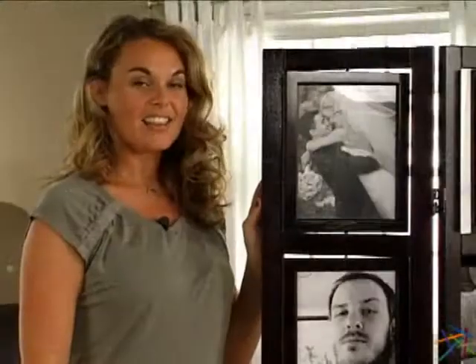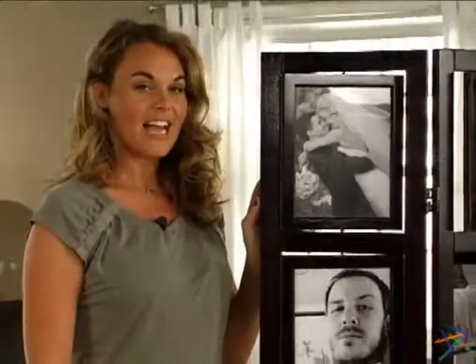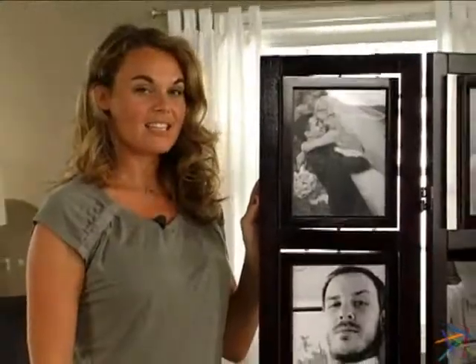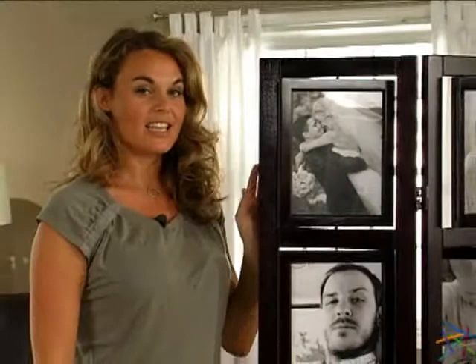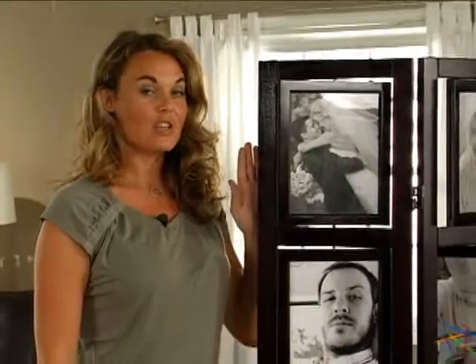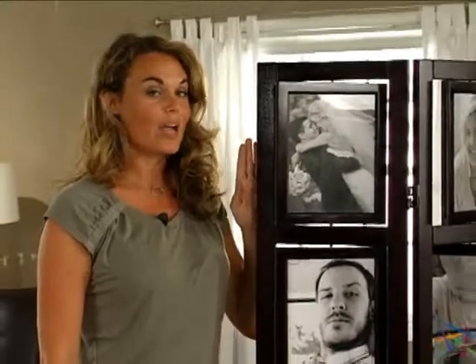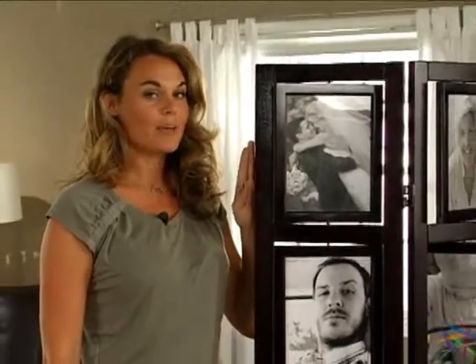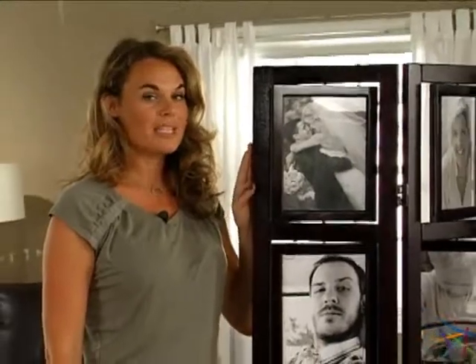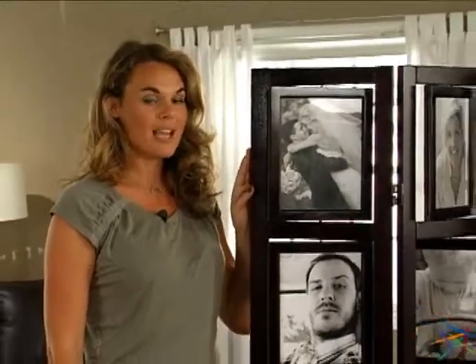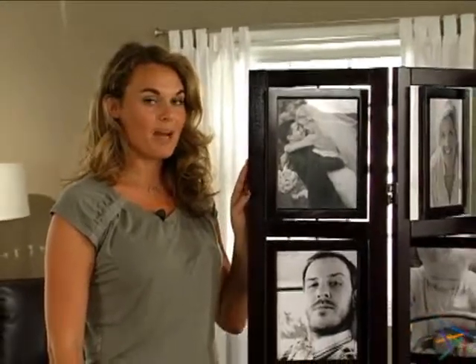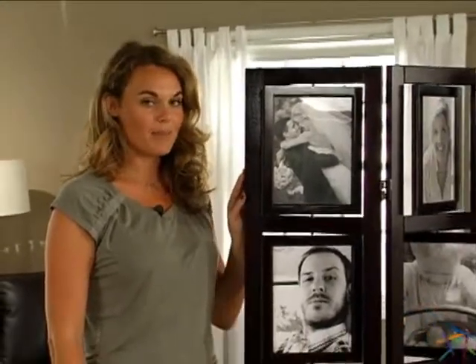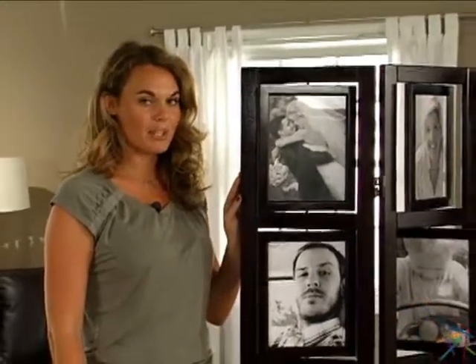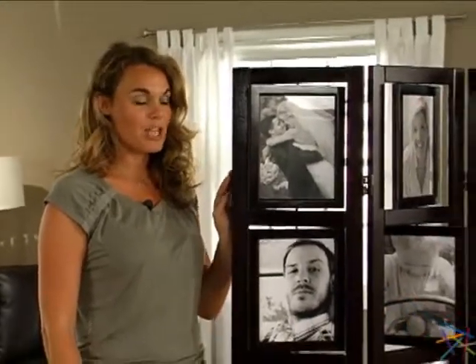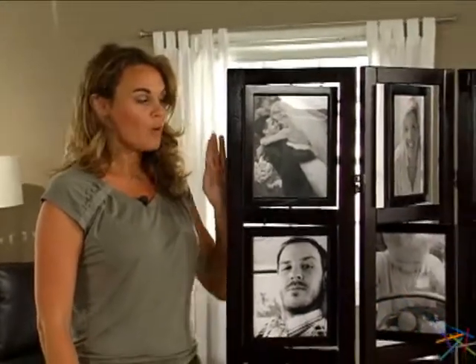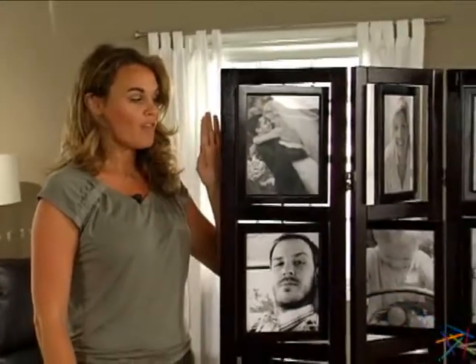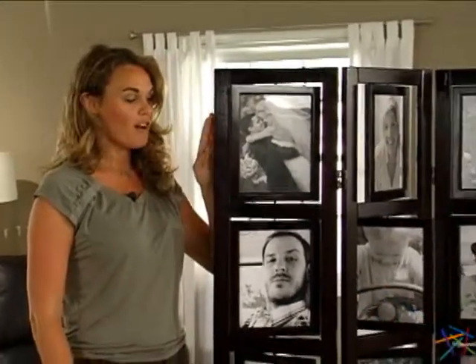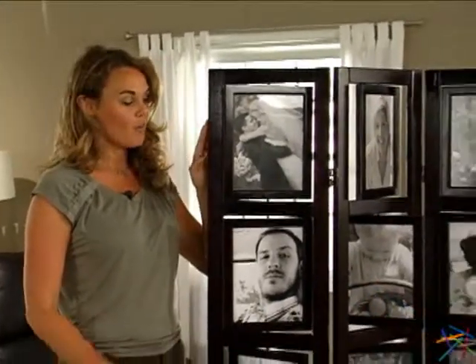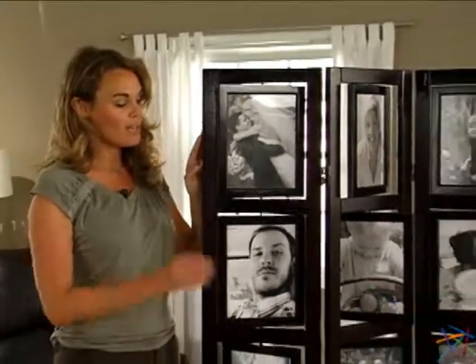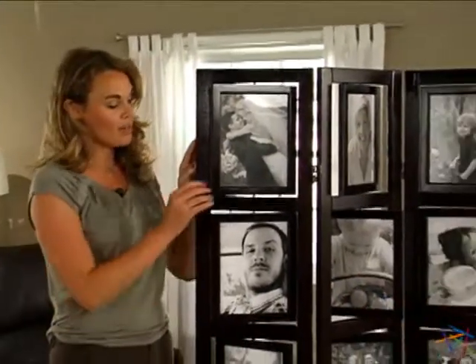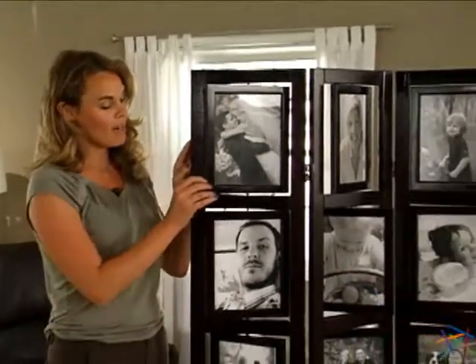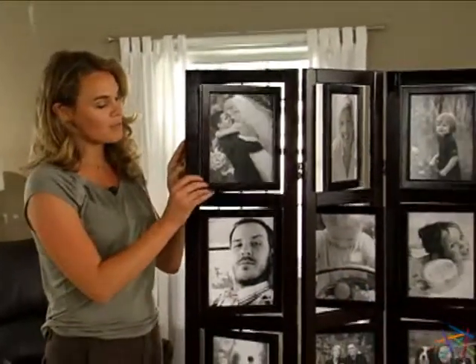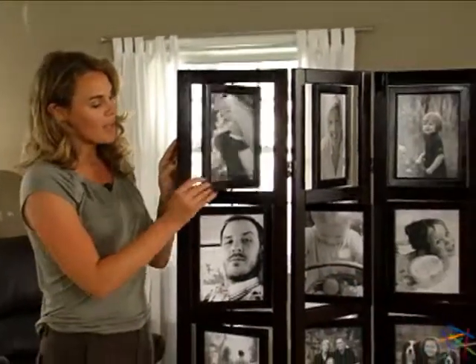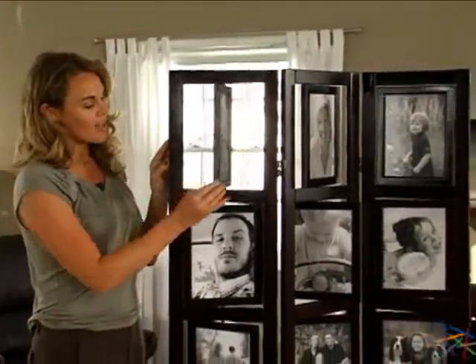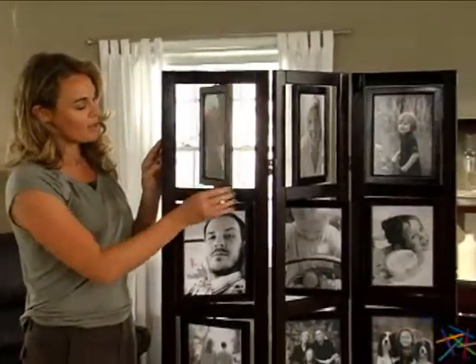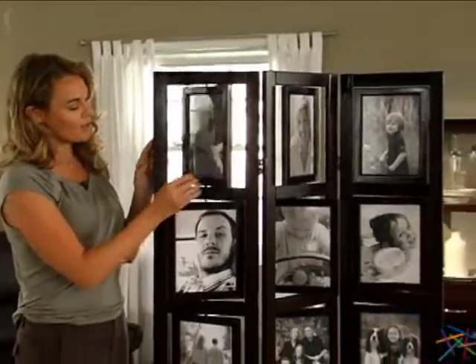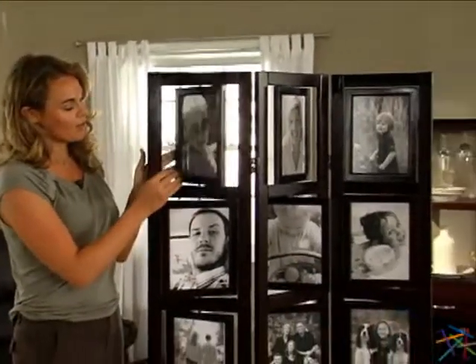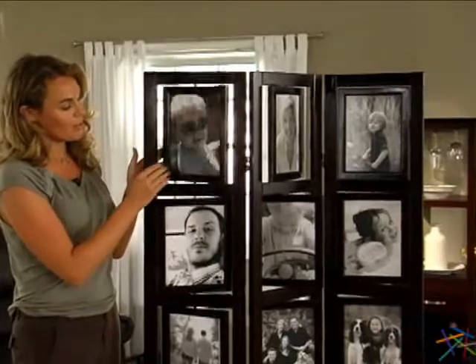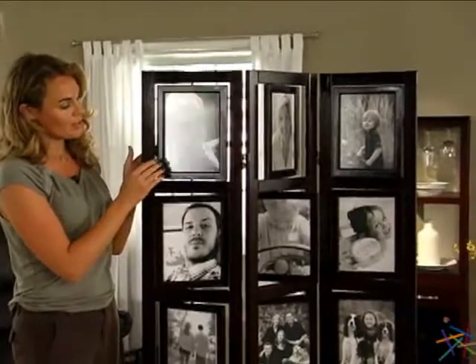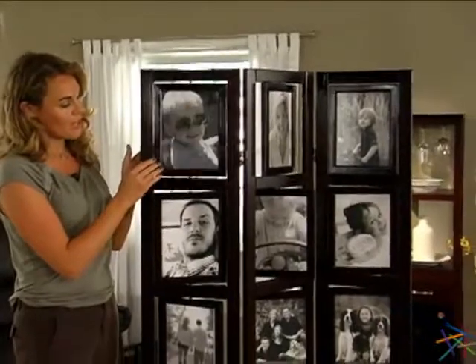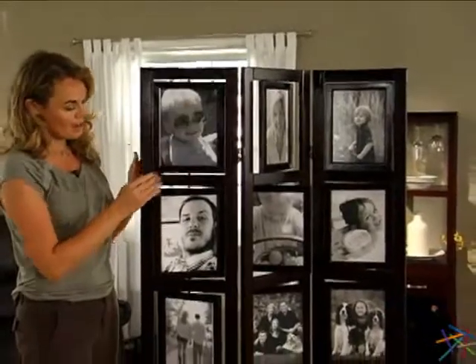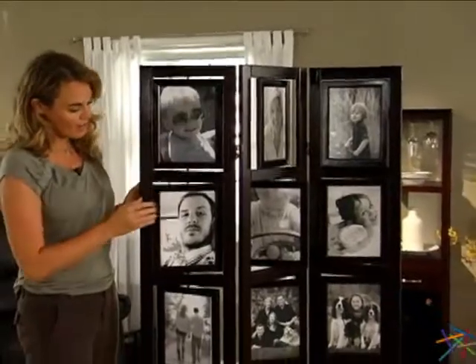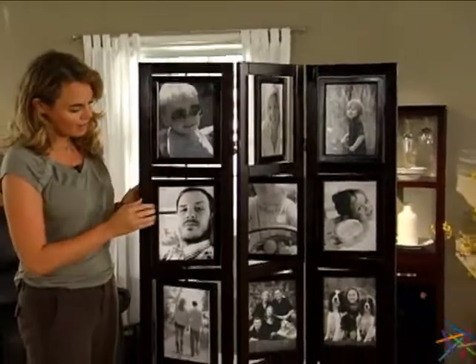Lastly, enjoy unlimited design possibilities with the fun rotating frames that can be viewed from either side of the divider.